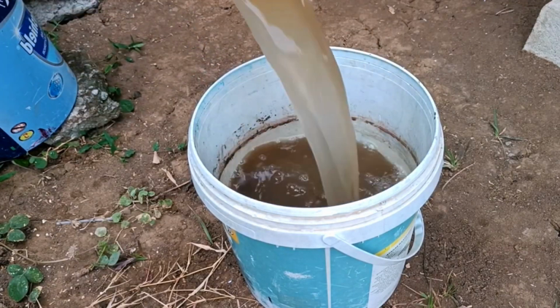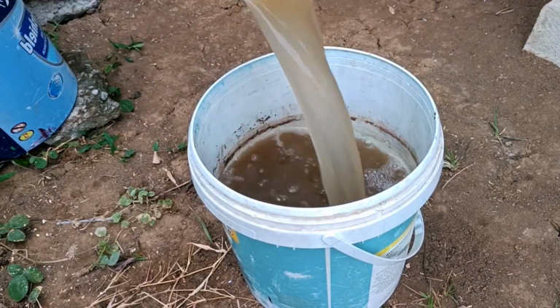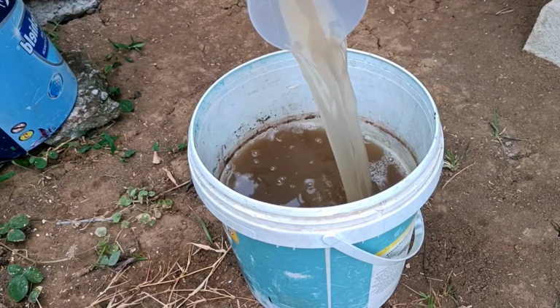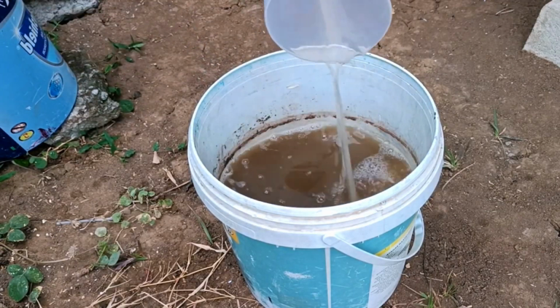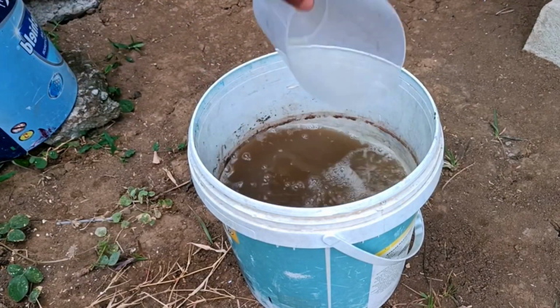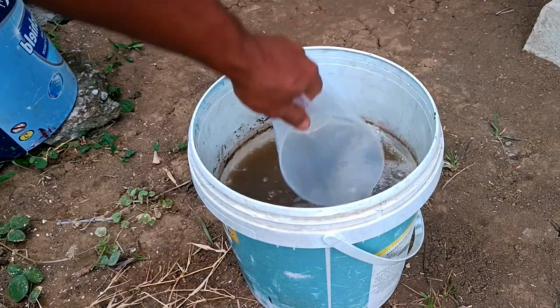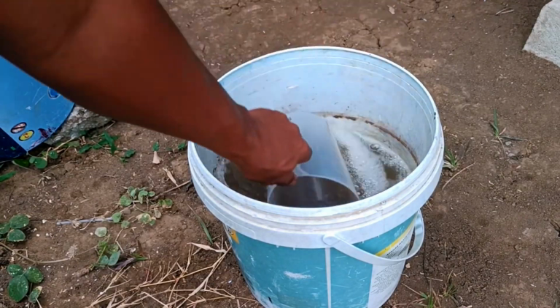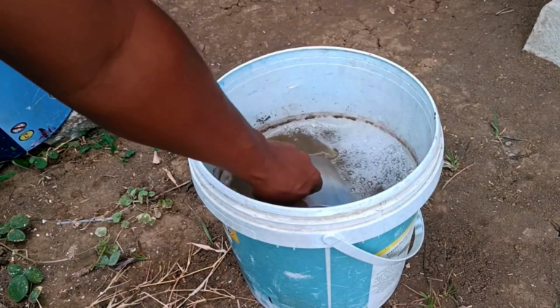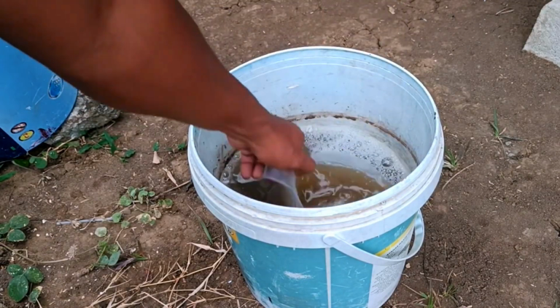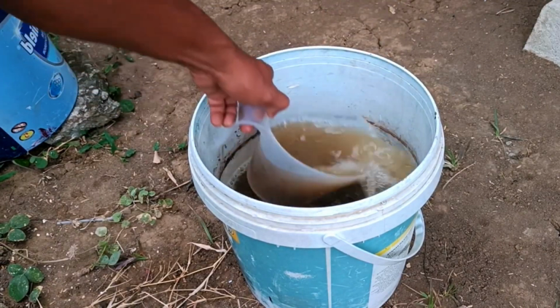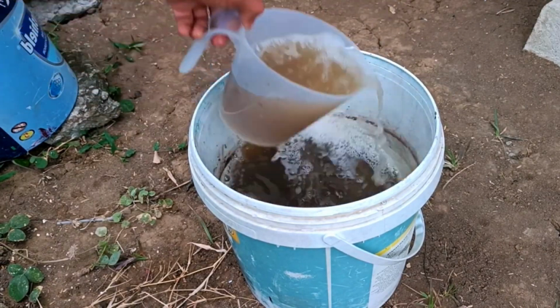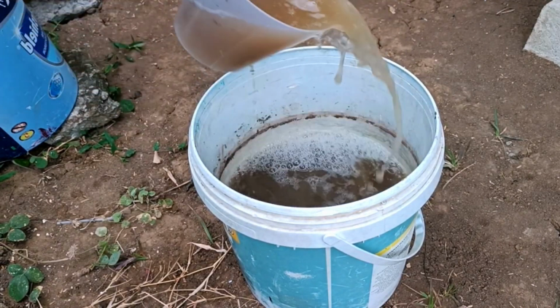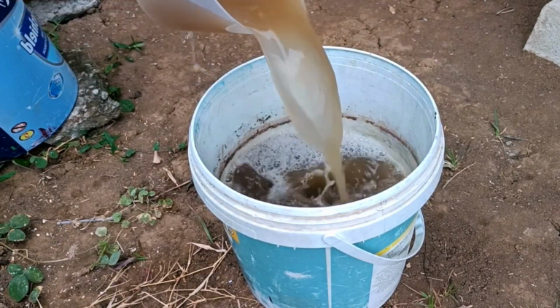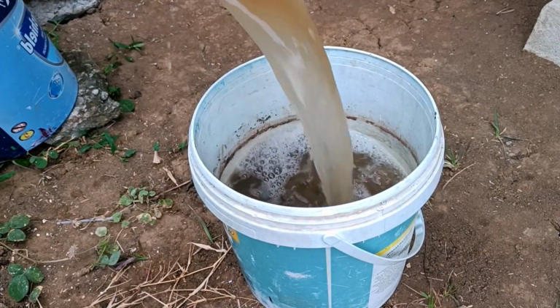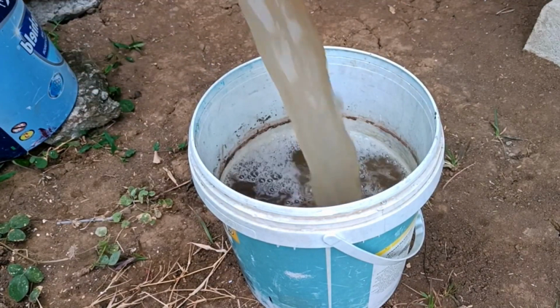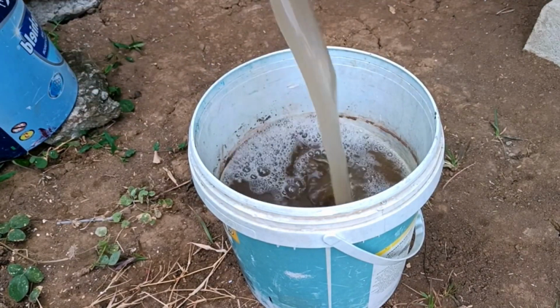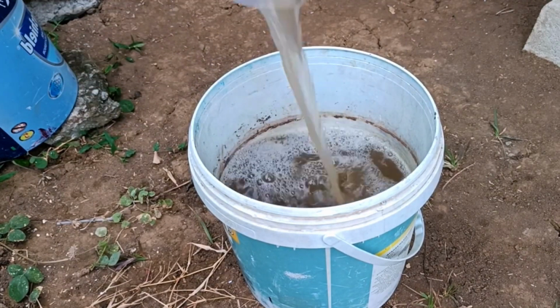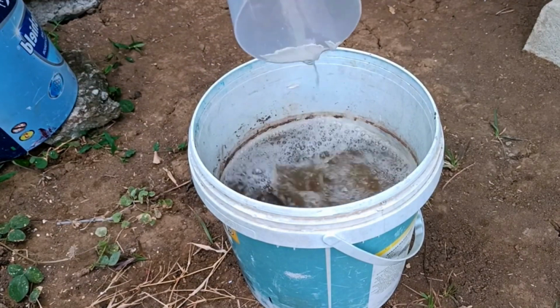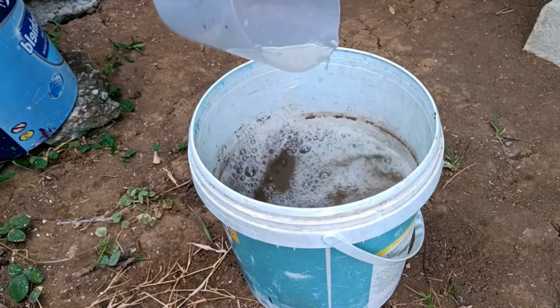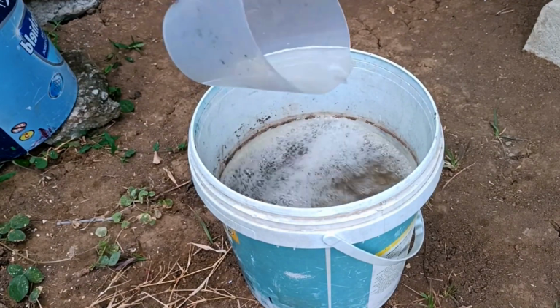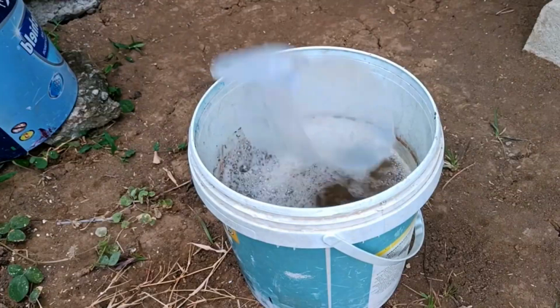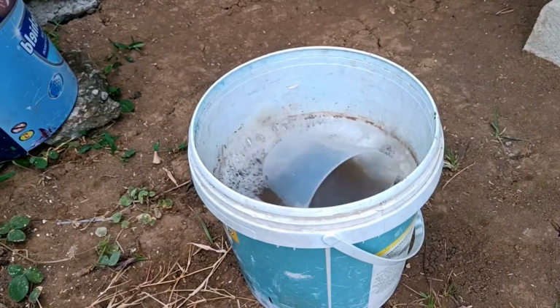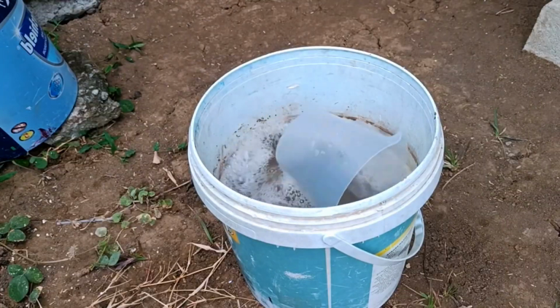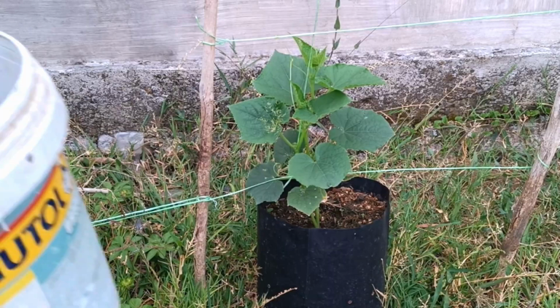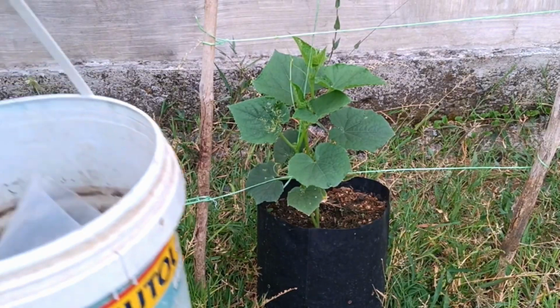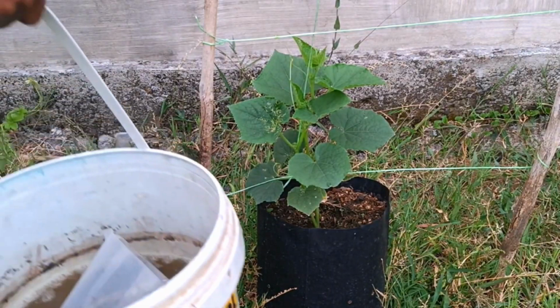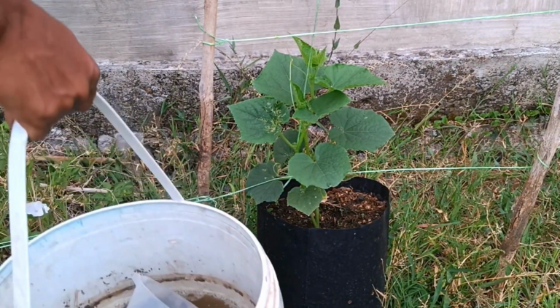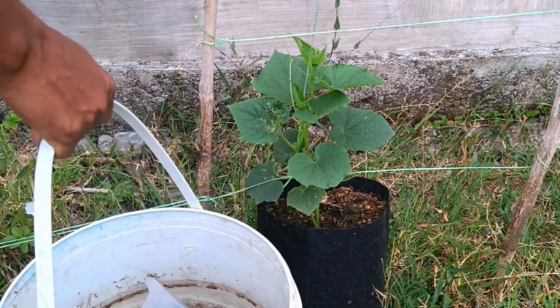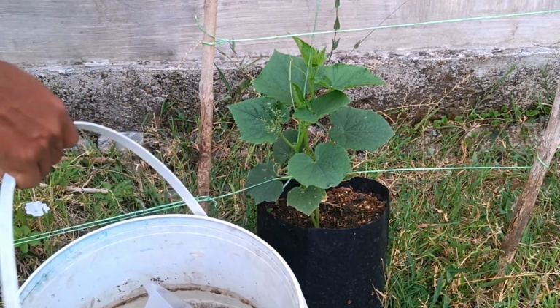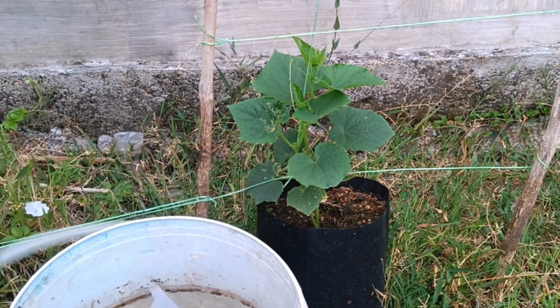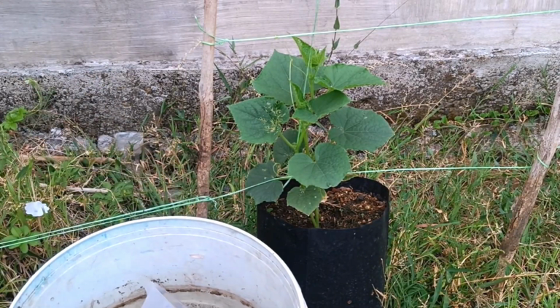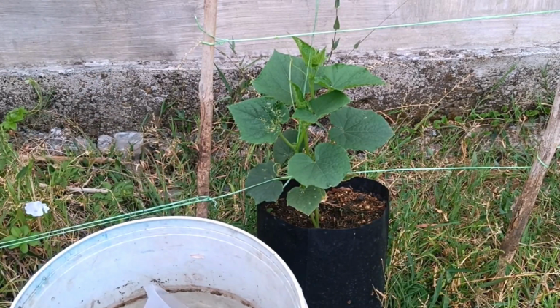Fermentation: ensure all ingredients are submerged, then close the container tightly. Open it occasionally every one to two days to release the gas produced during fermentation.